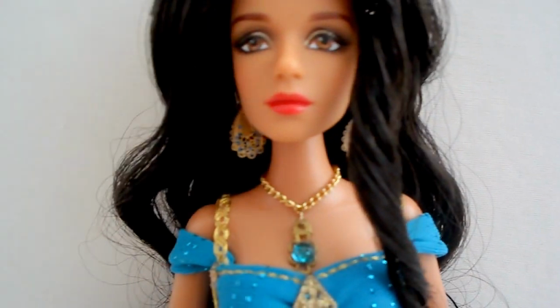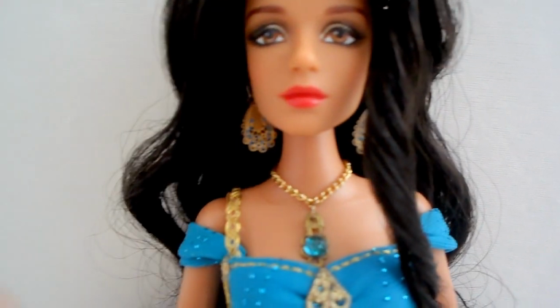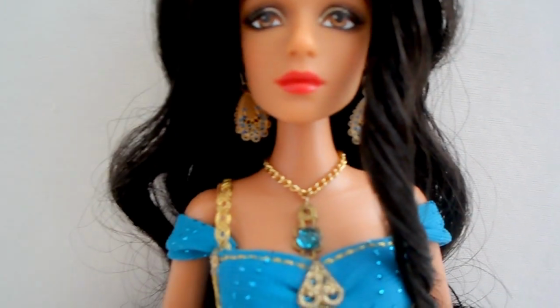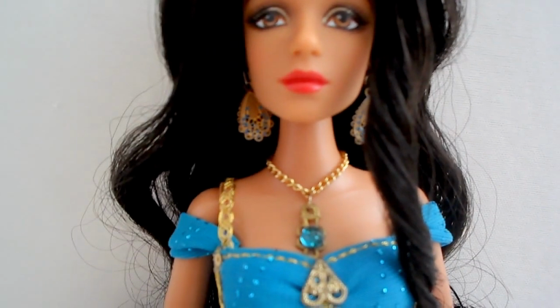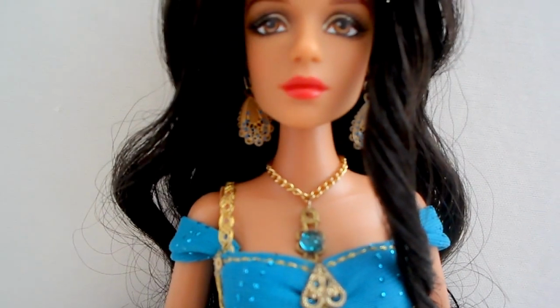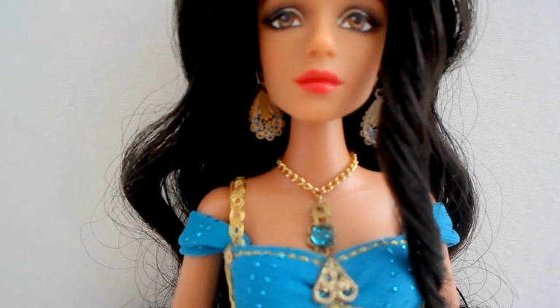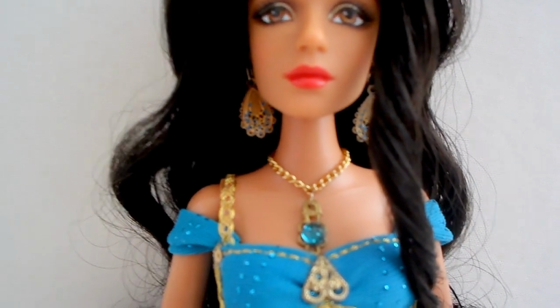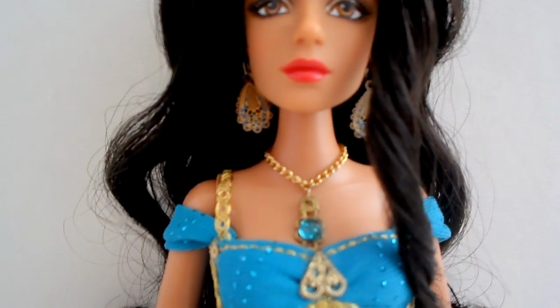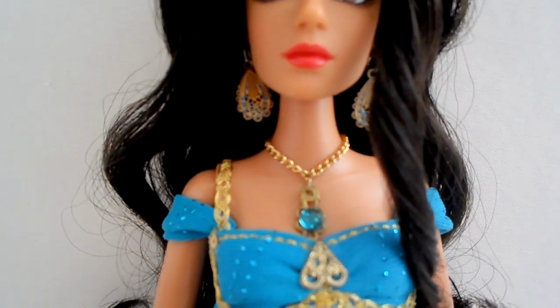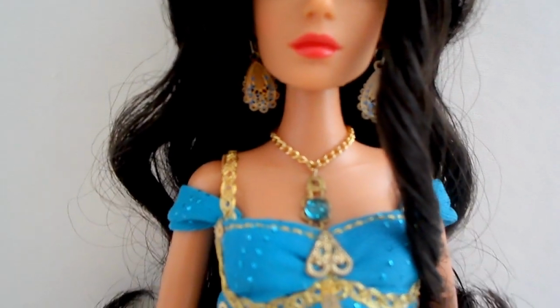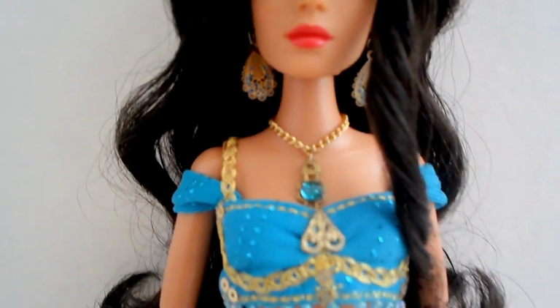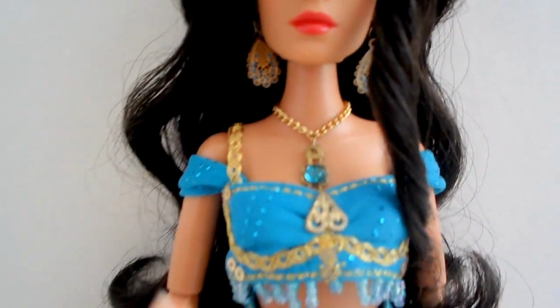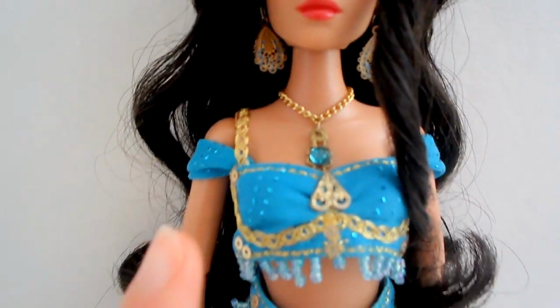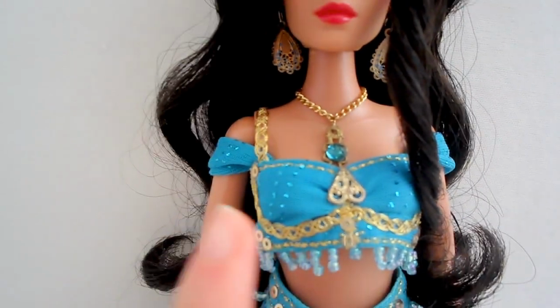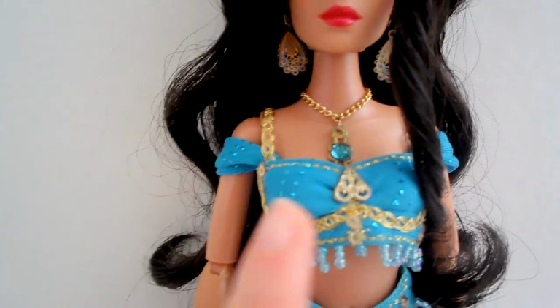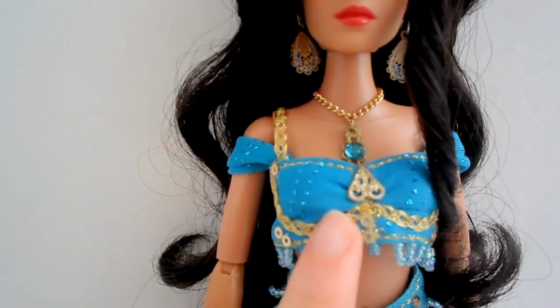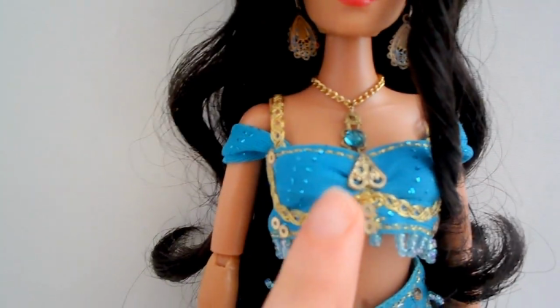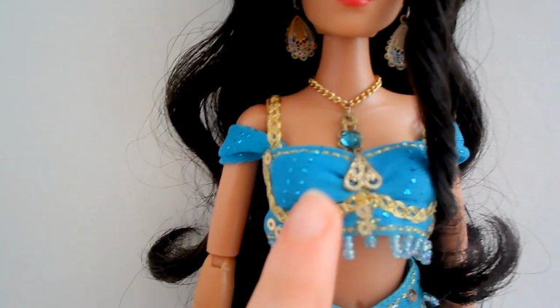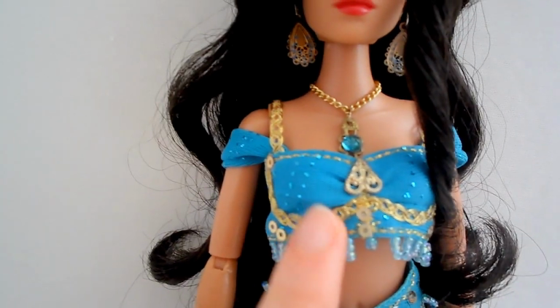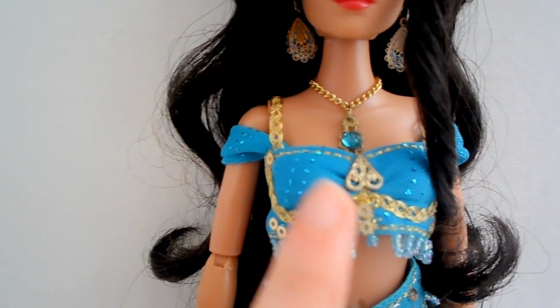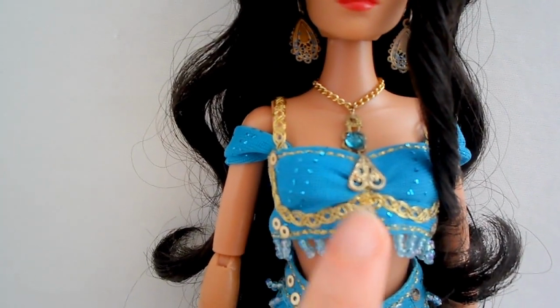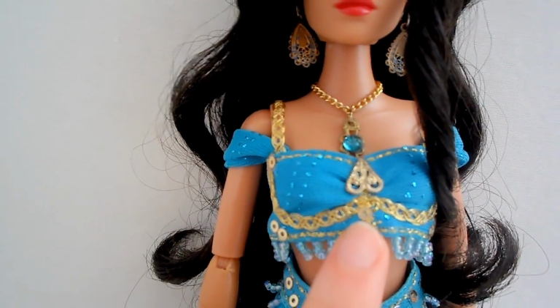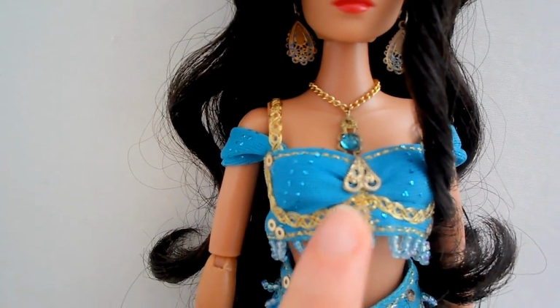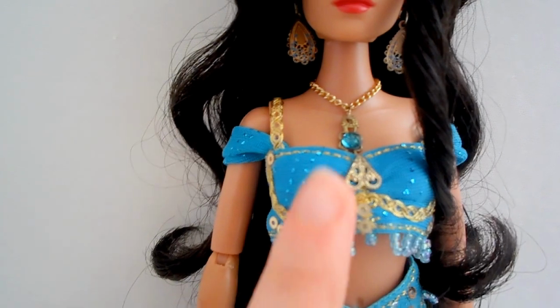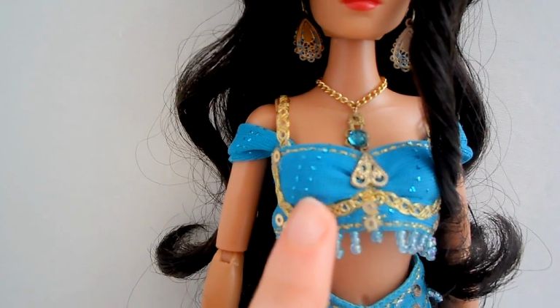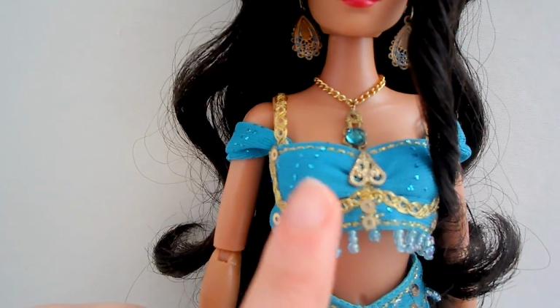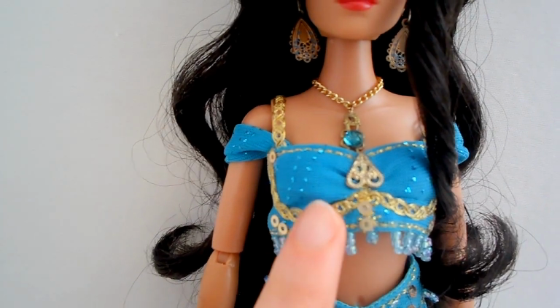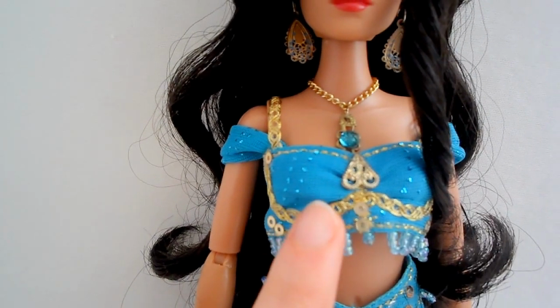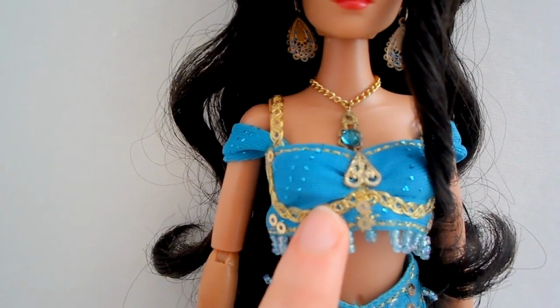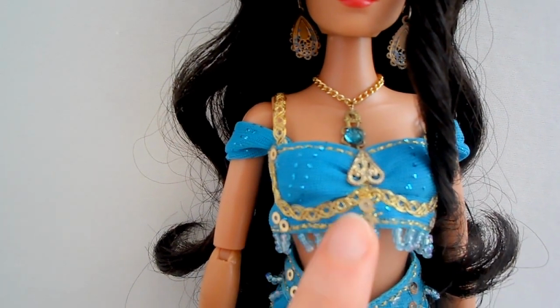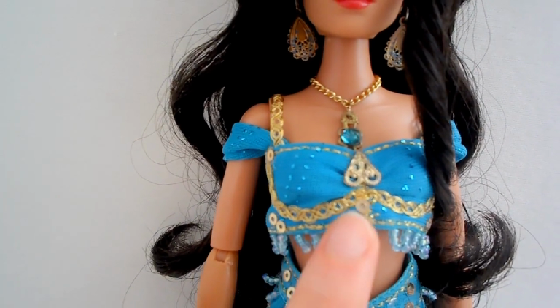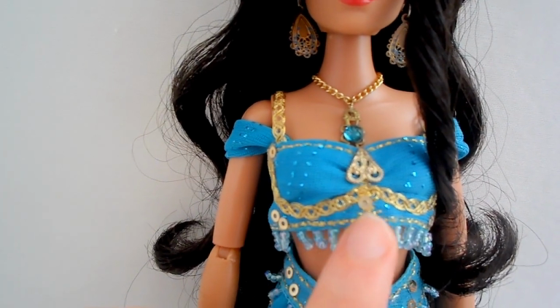Her website is stardust.com. I can also put a link in the description for her website. If you look in comparison to the actual outfit on Broadway, this is a very close resemblance.